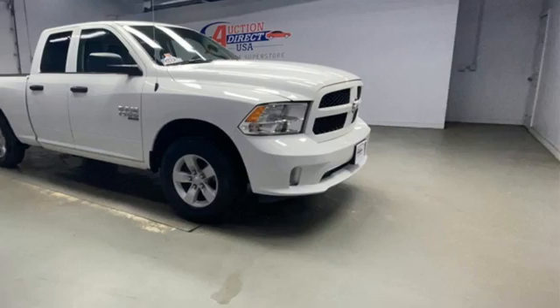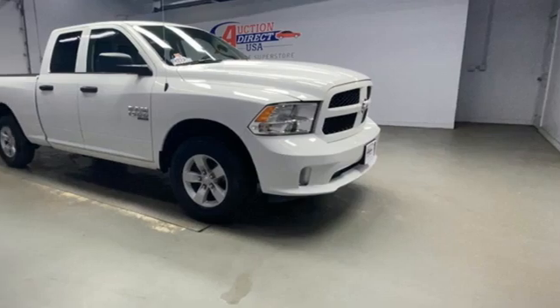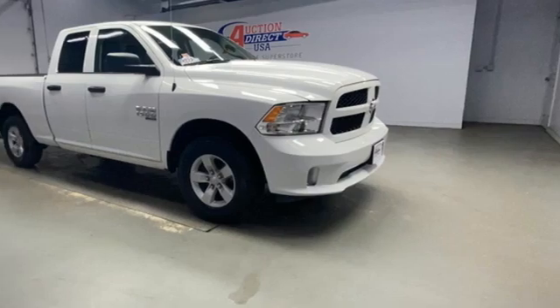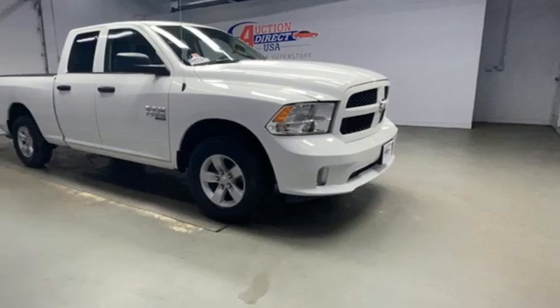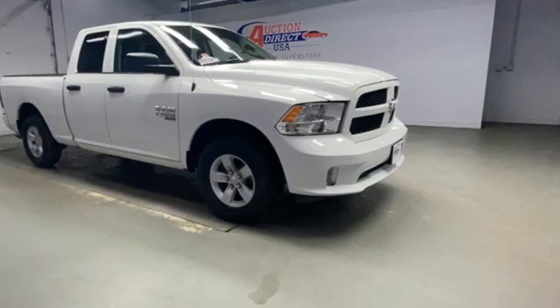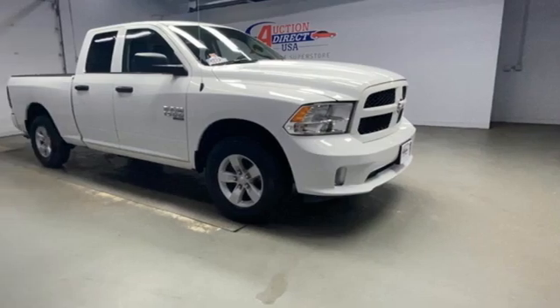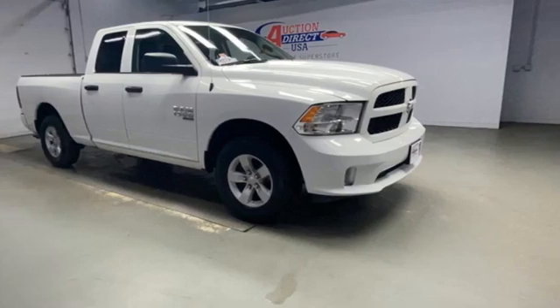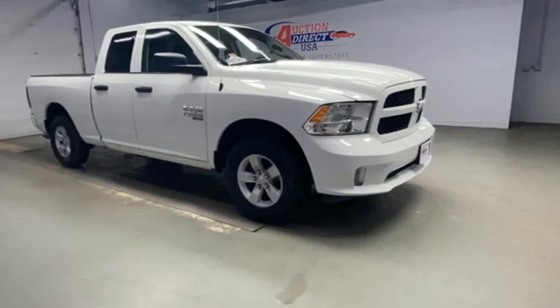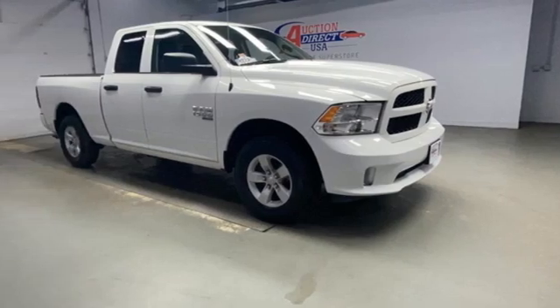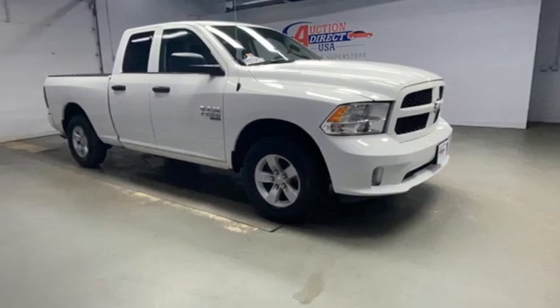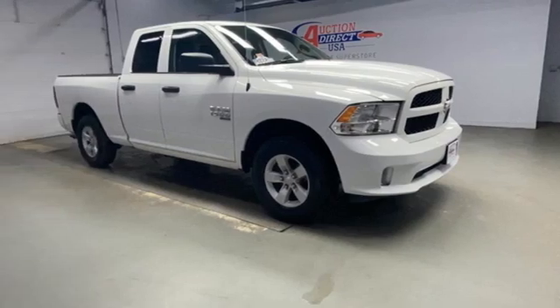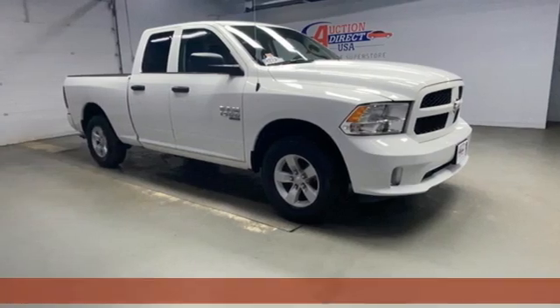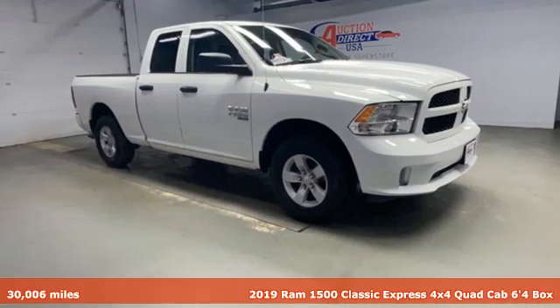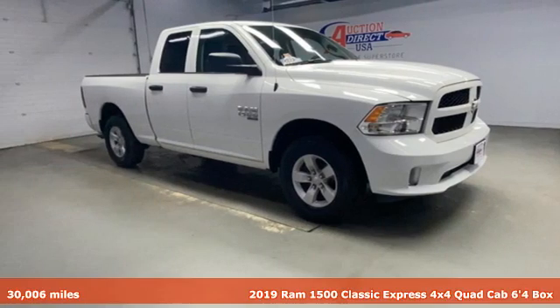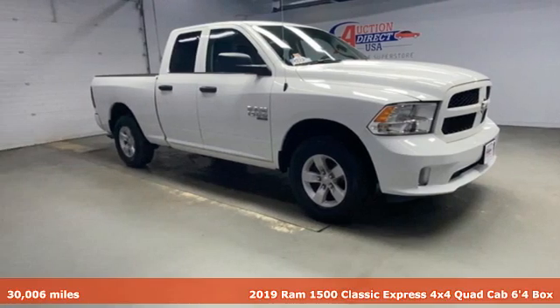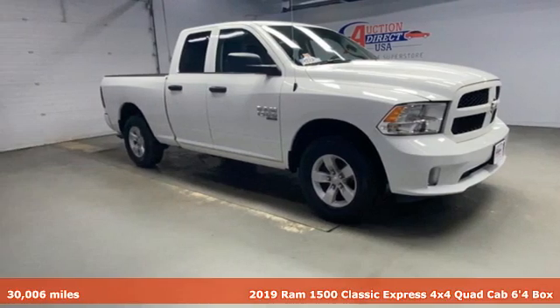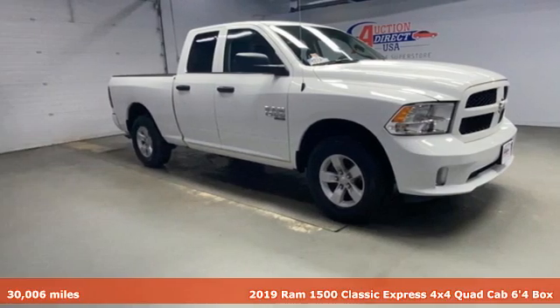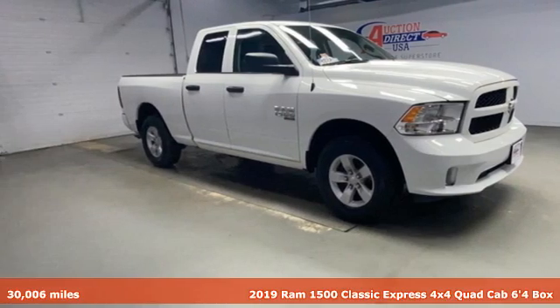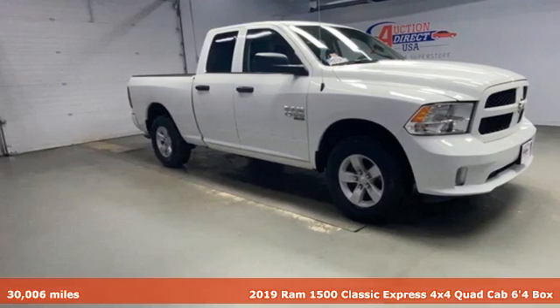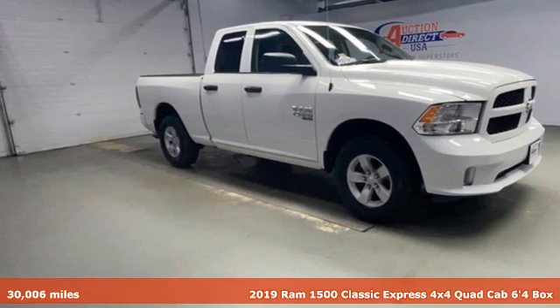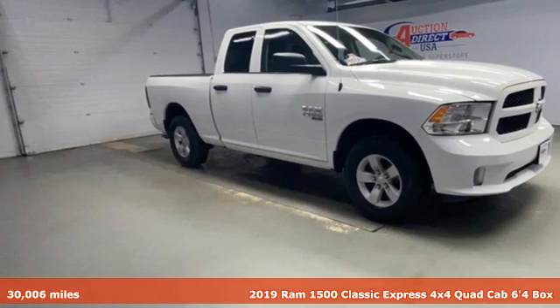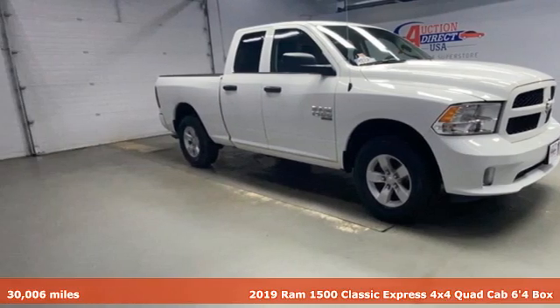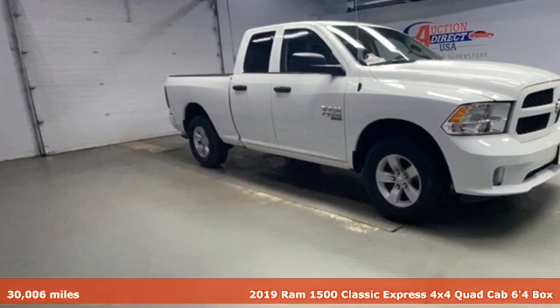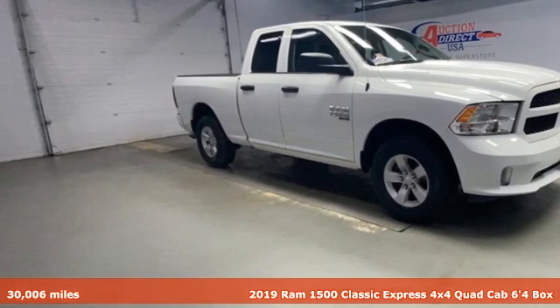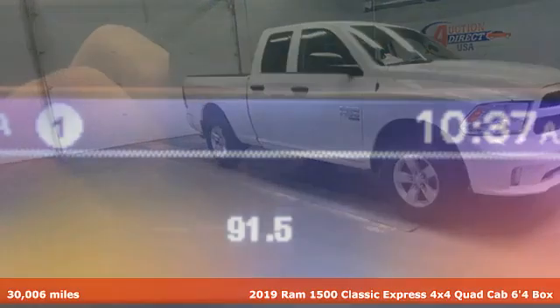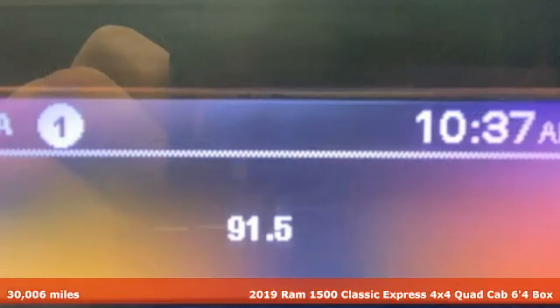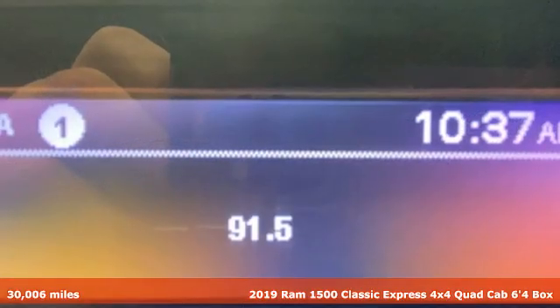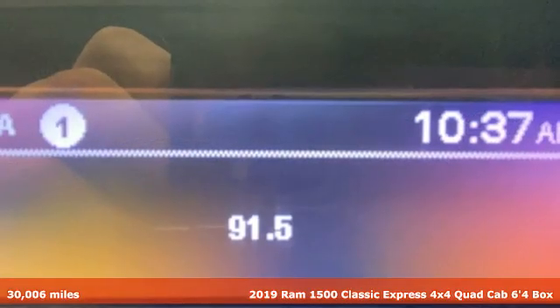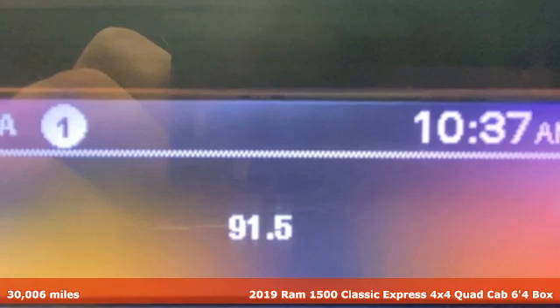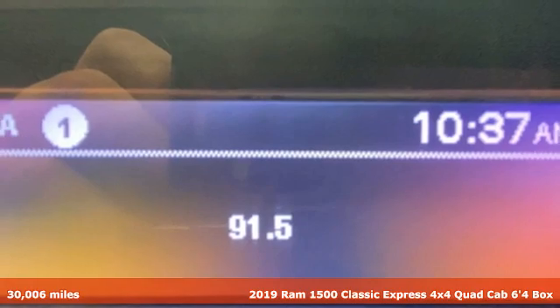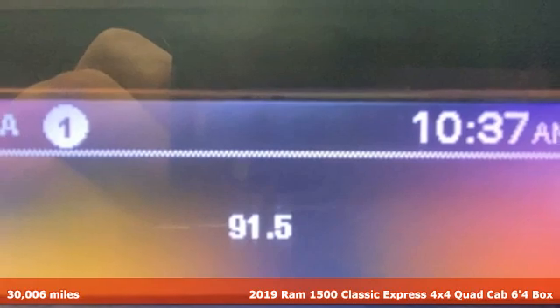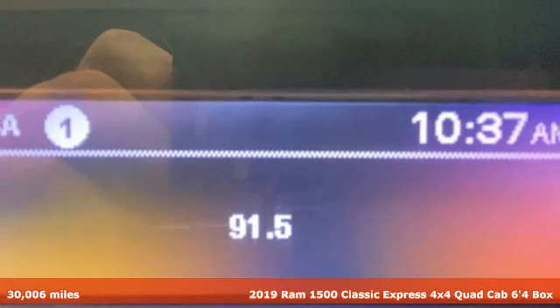Here's the 2019 1500 Classic. RAM gets the job done.